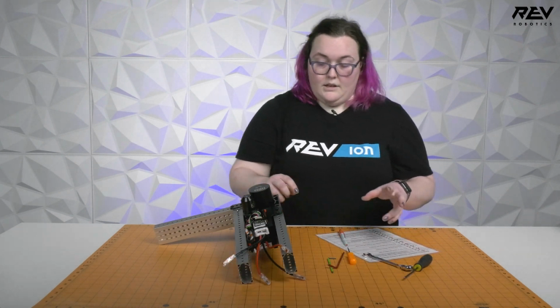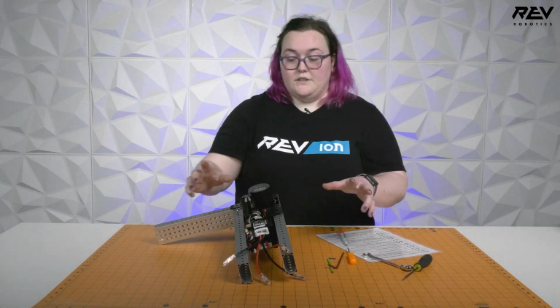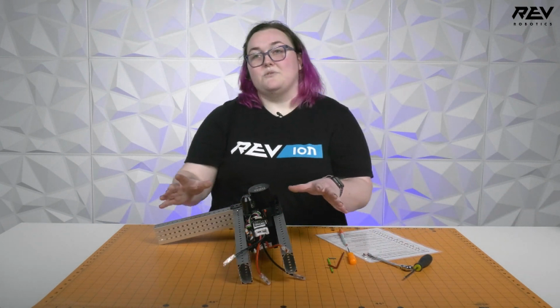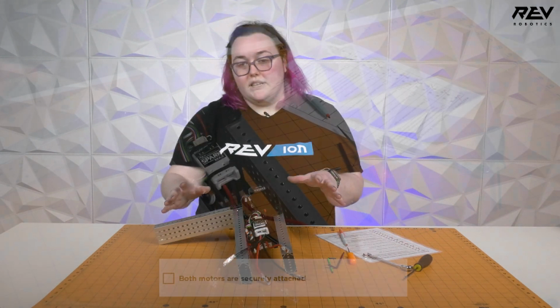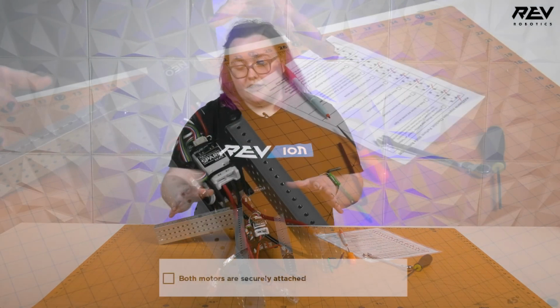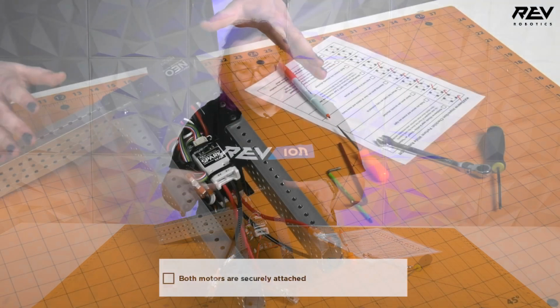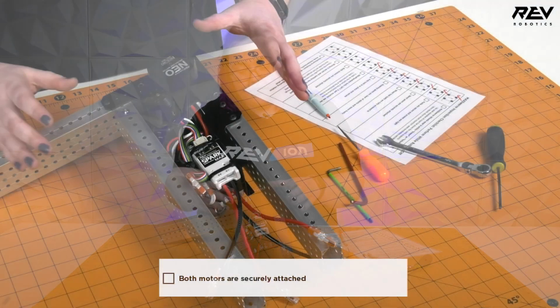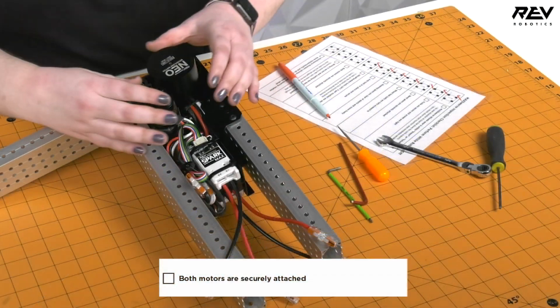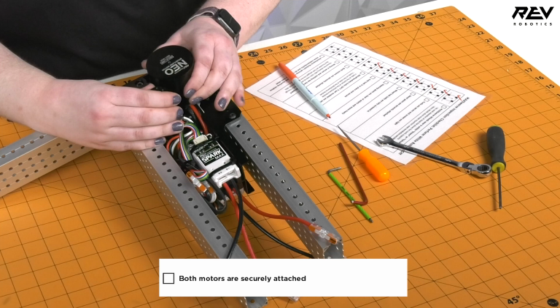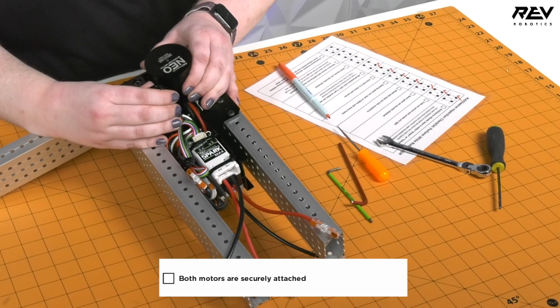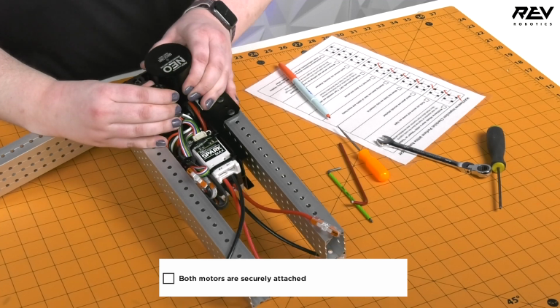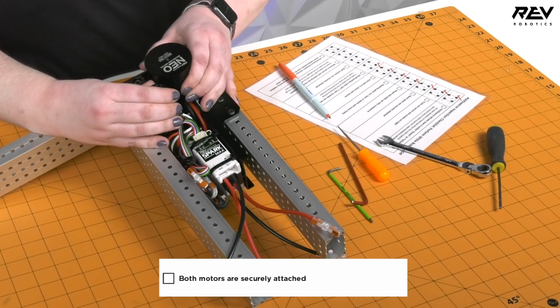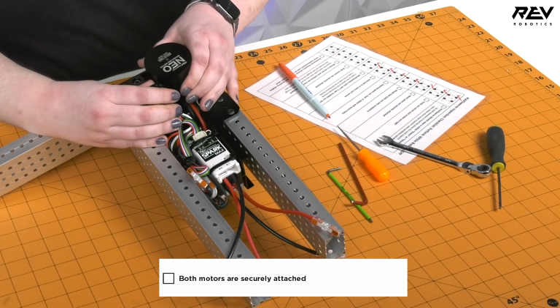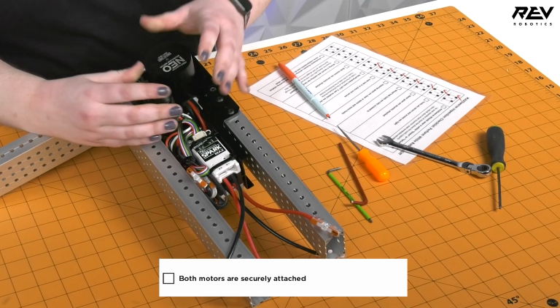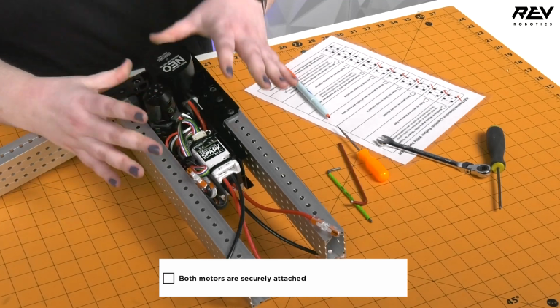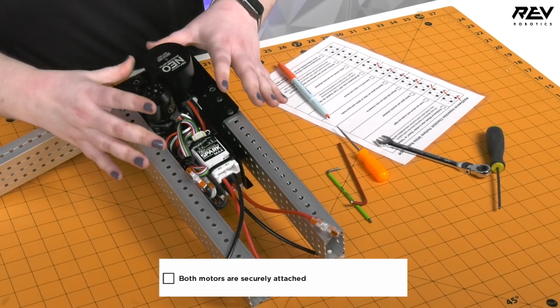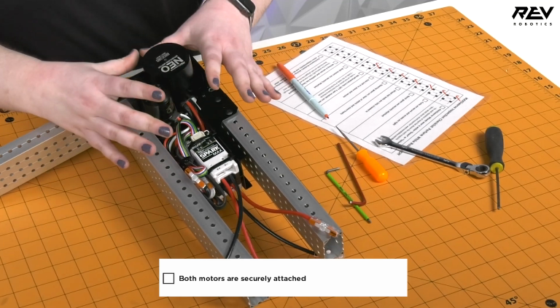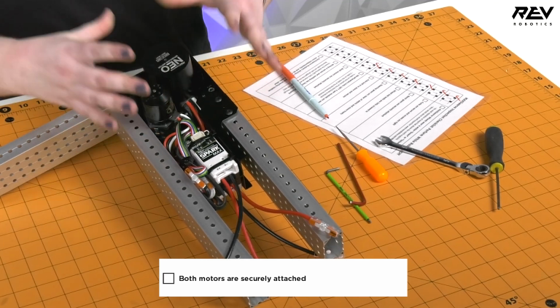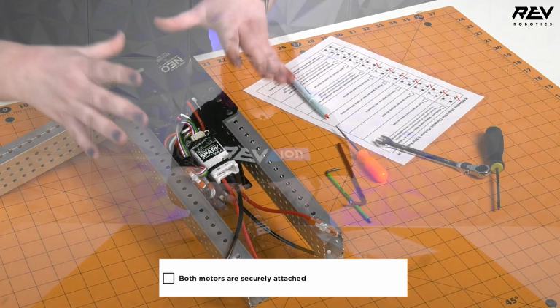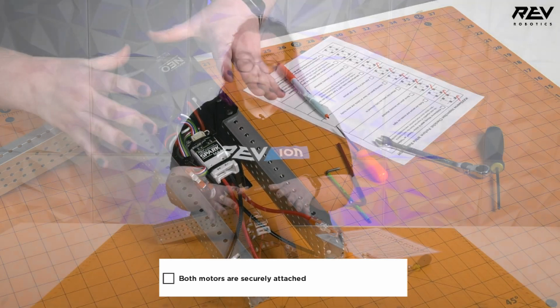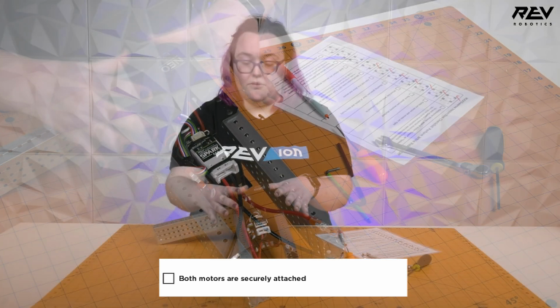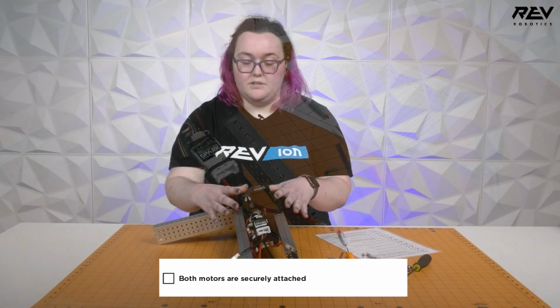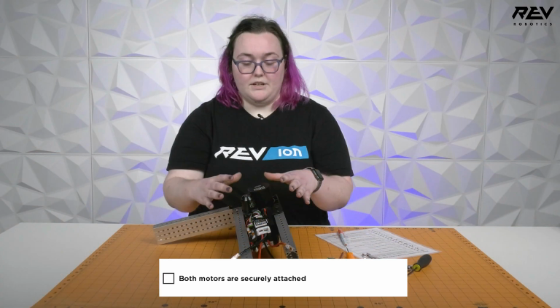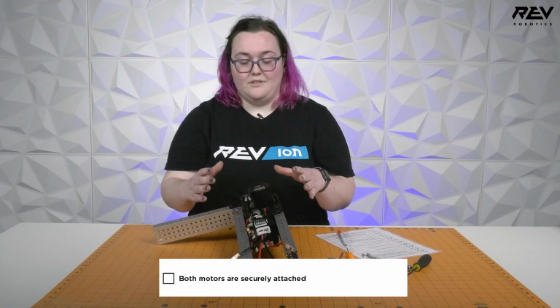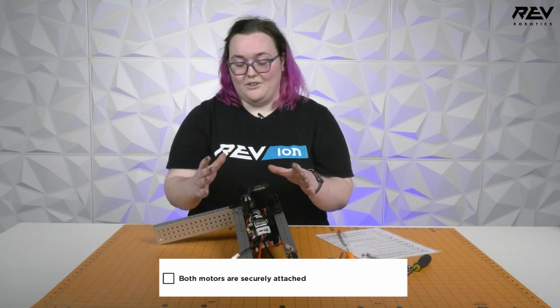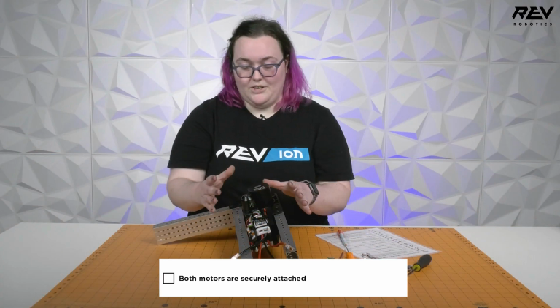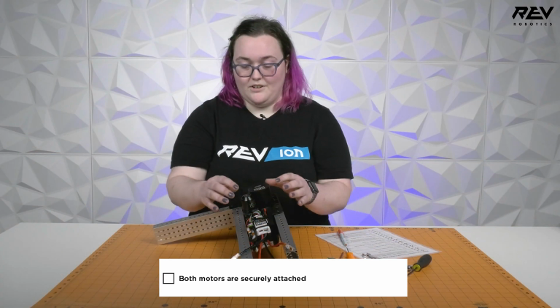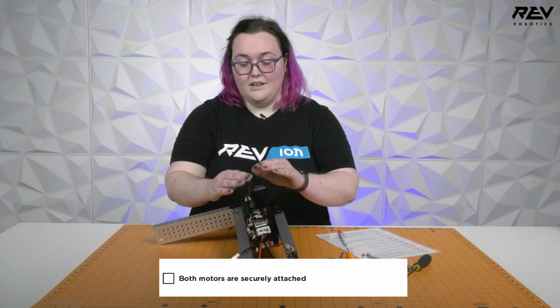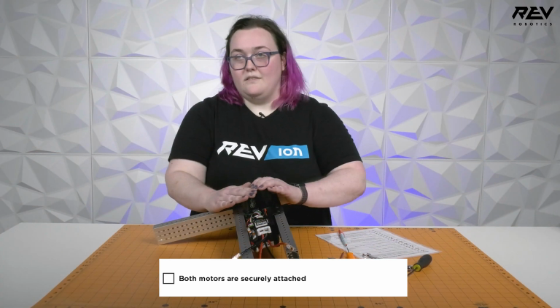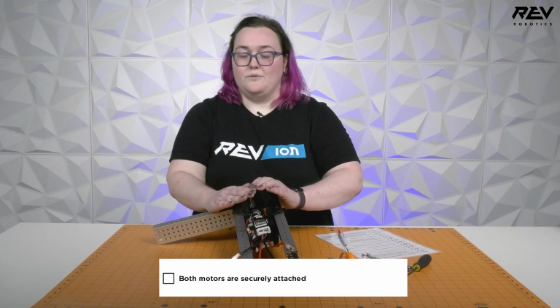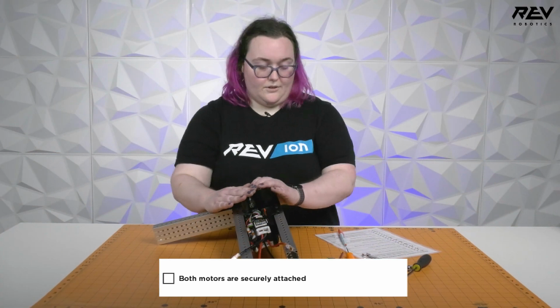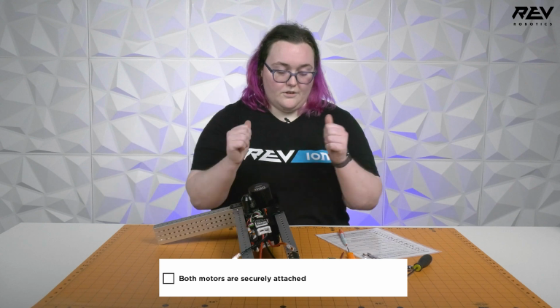This one is really easy to check — you just wiggle your motors. If there is any play, you want to tighten them down to make sure they are secure. These ones are good.